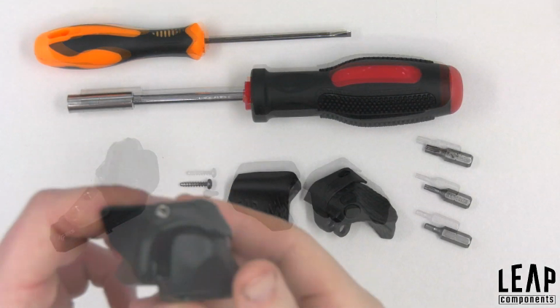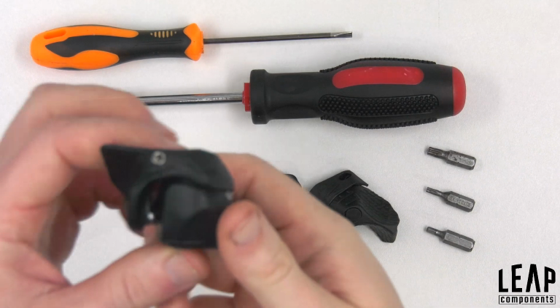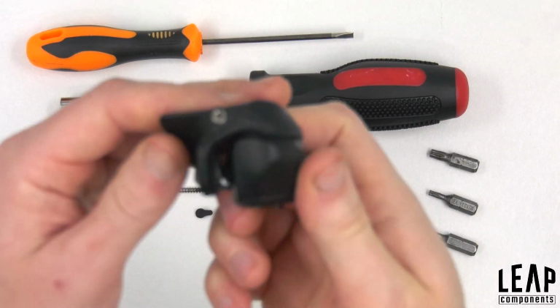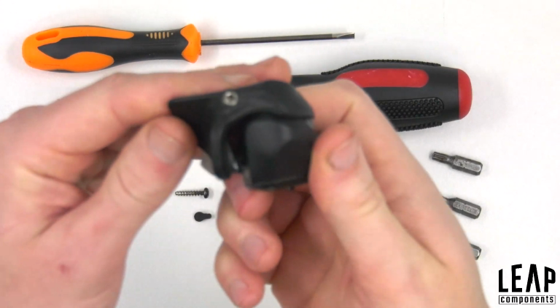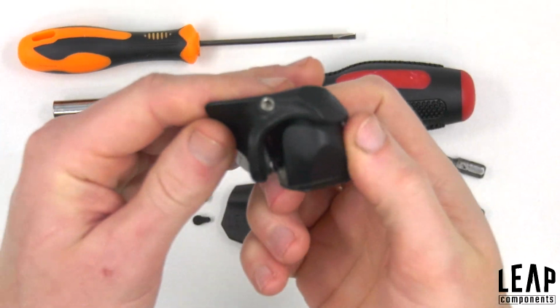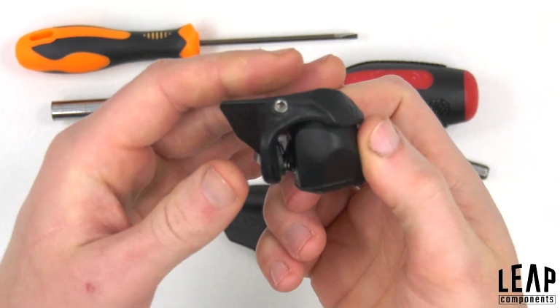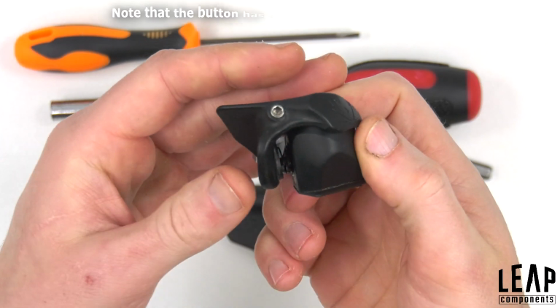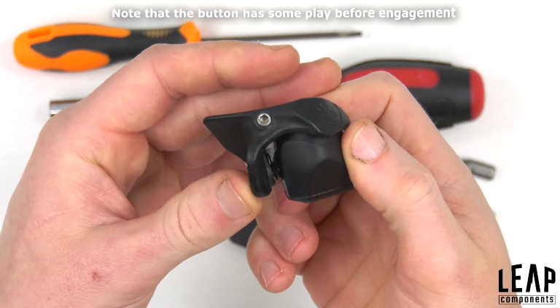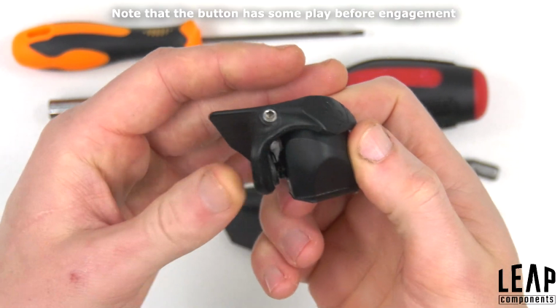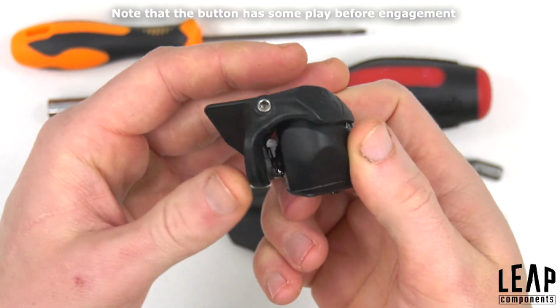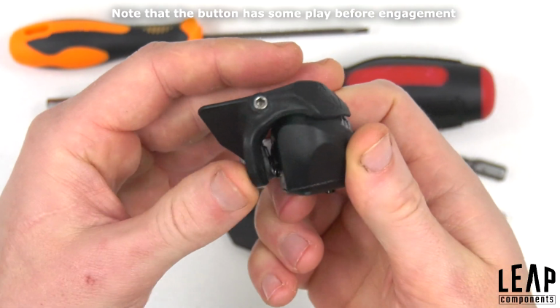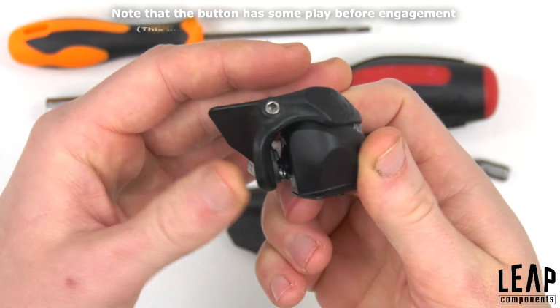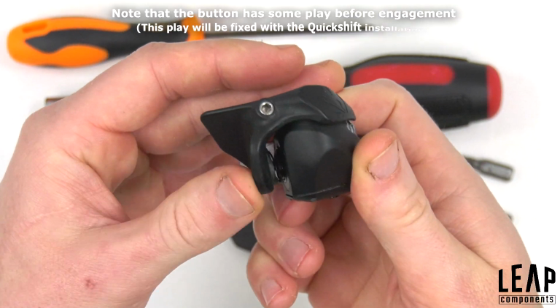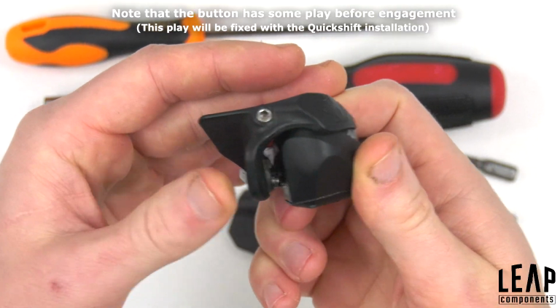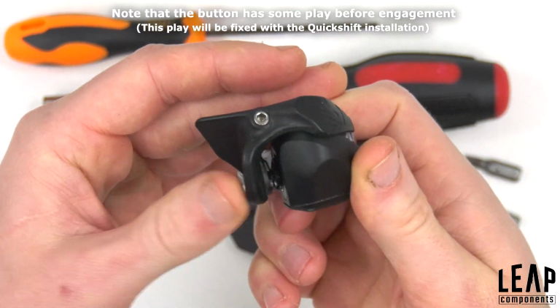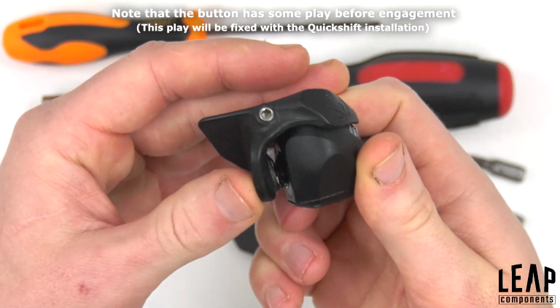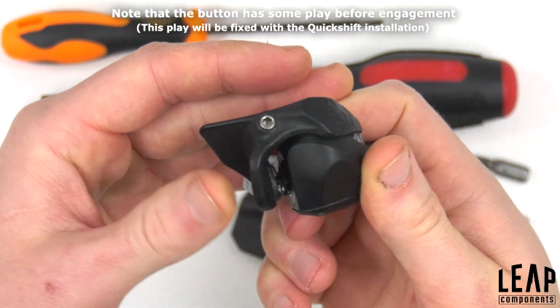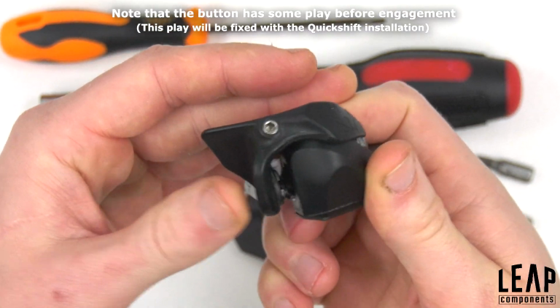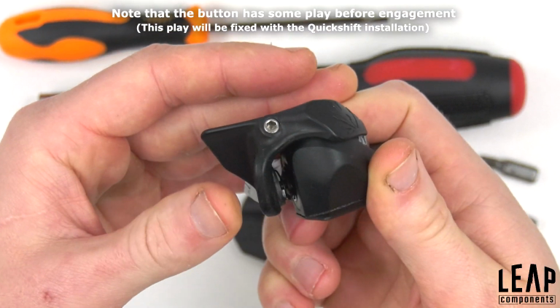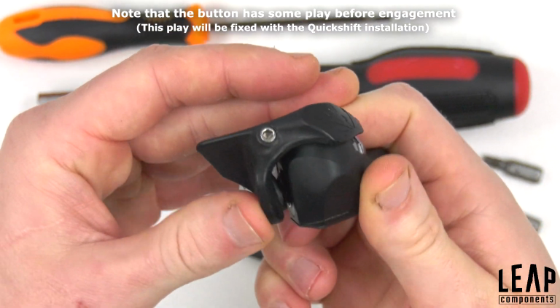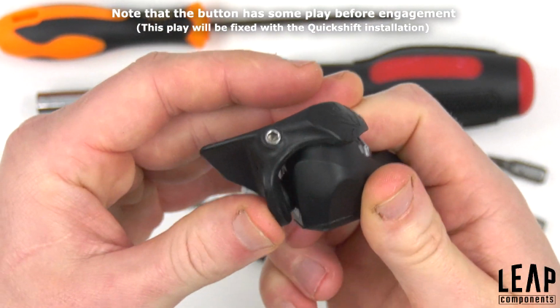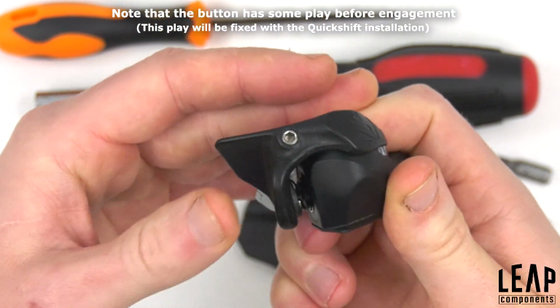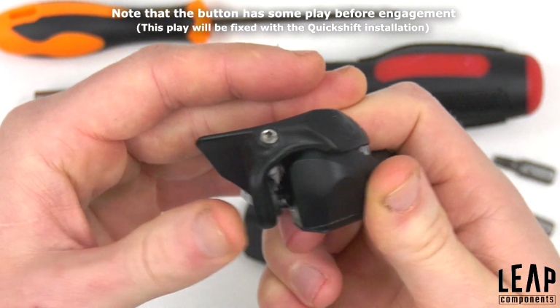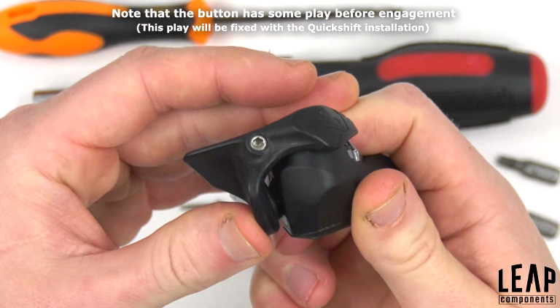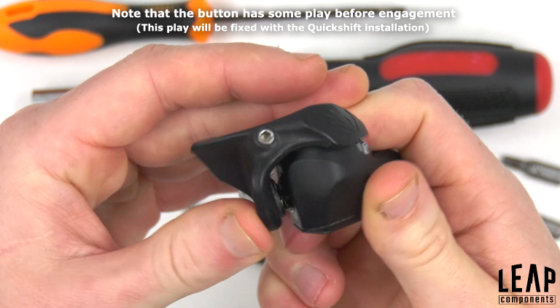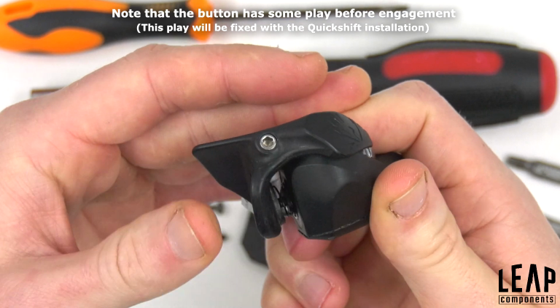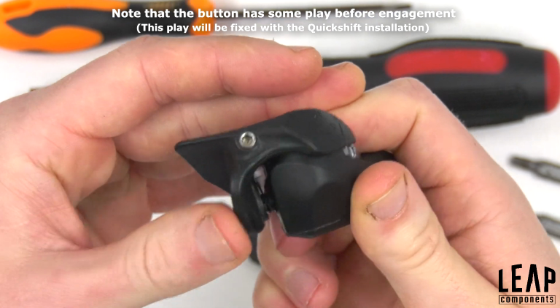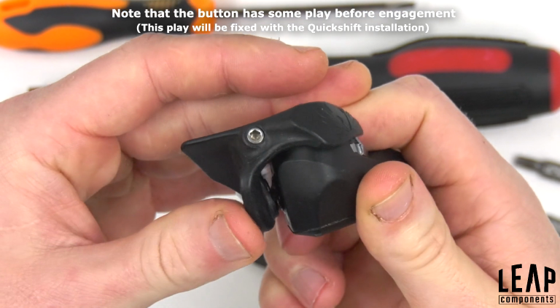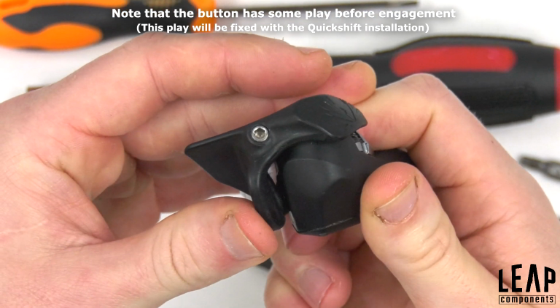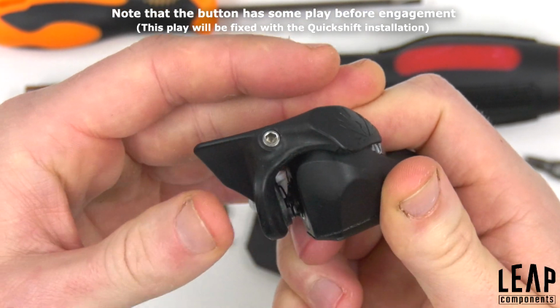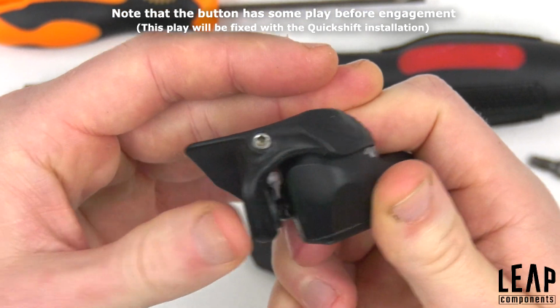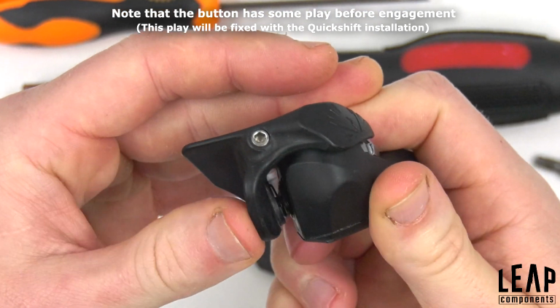Notice how the original button has a free stroke before engagement. This play will be fixed with the installation of the Quickshift.